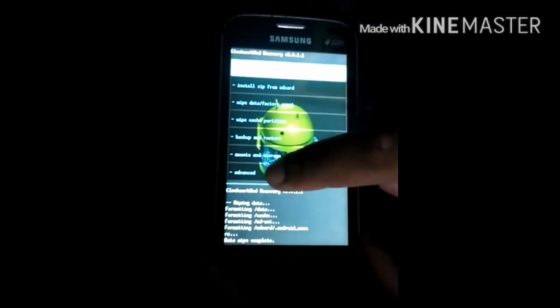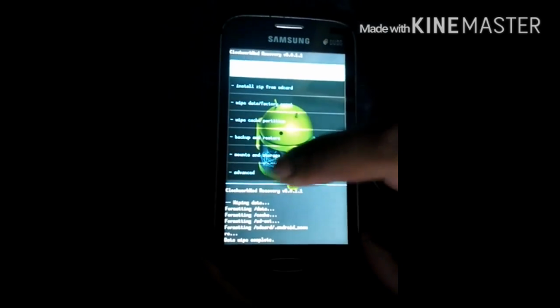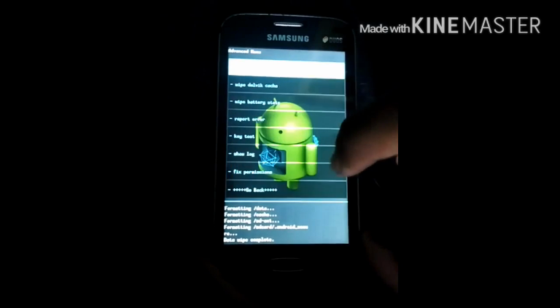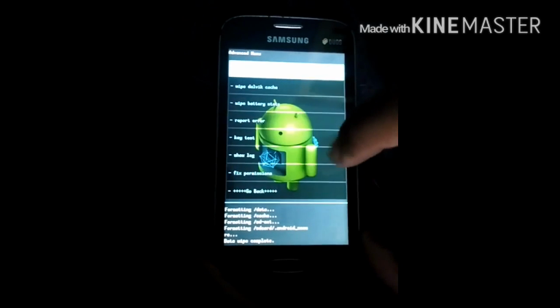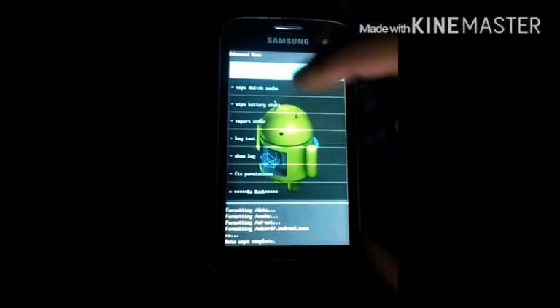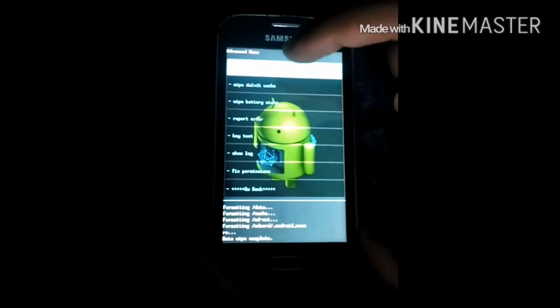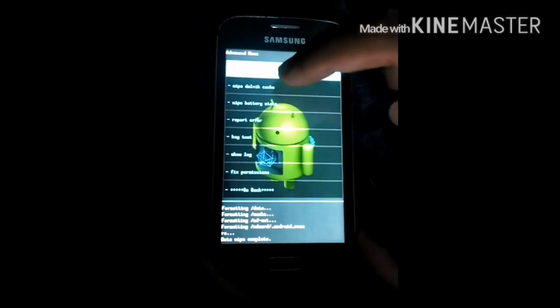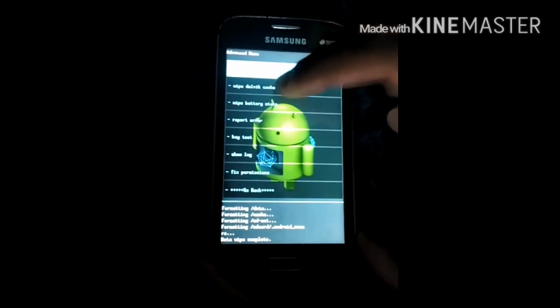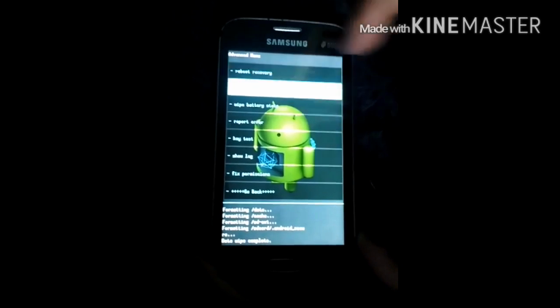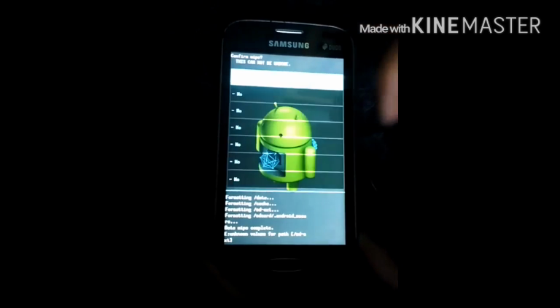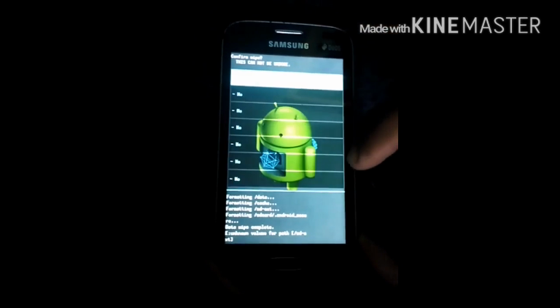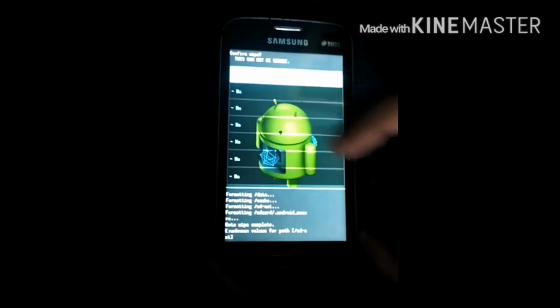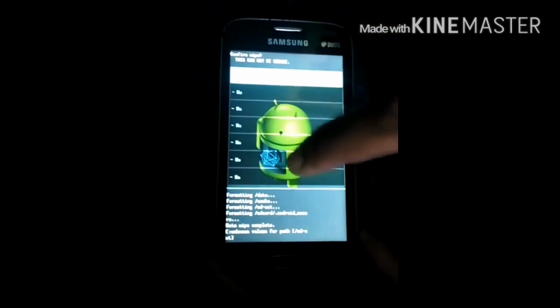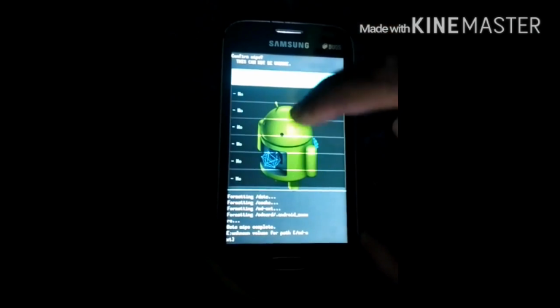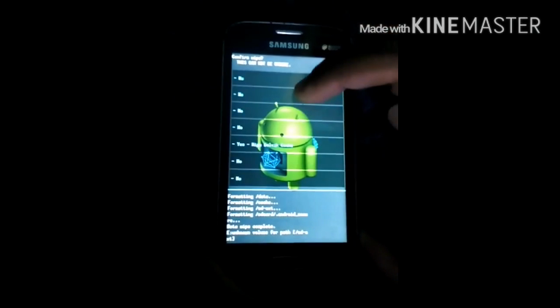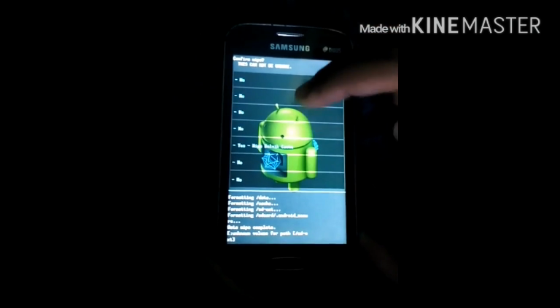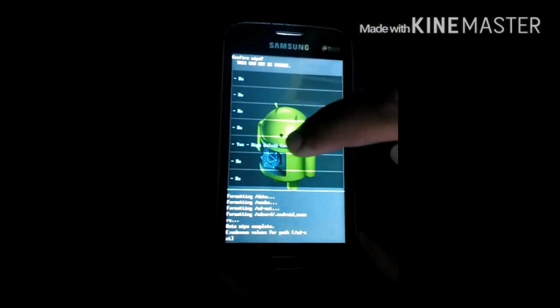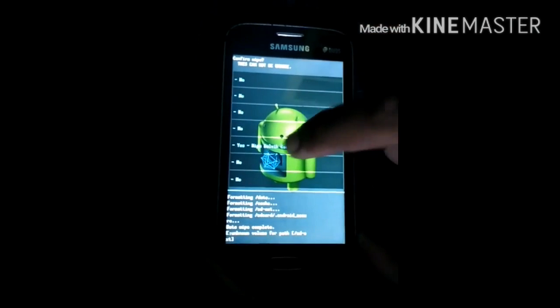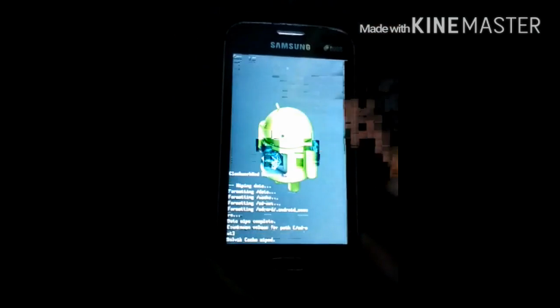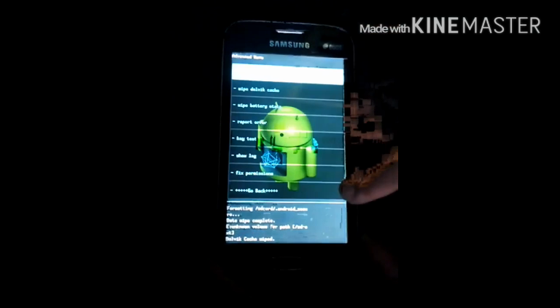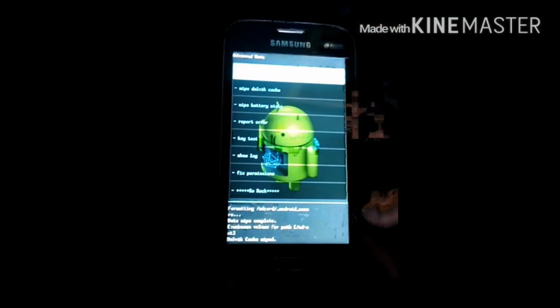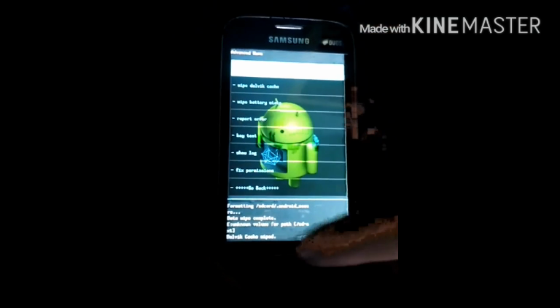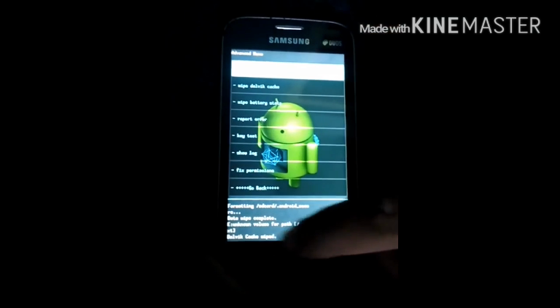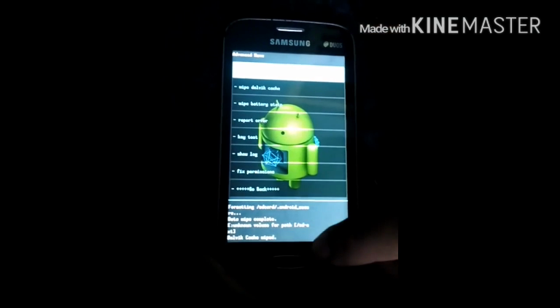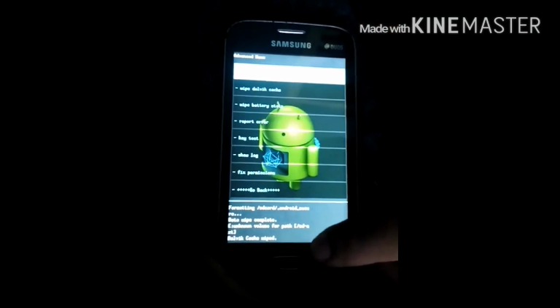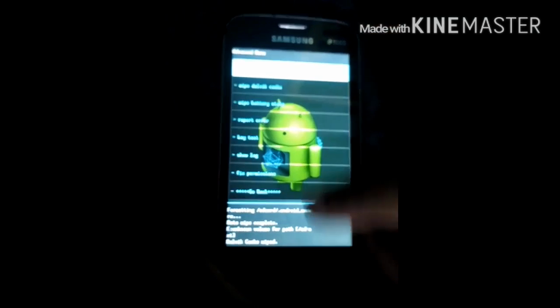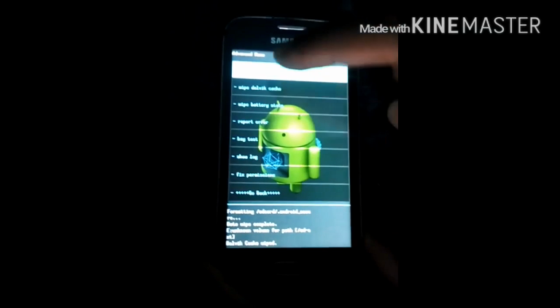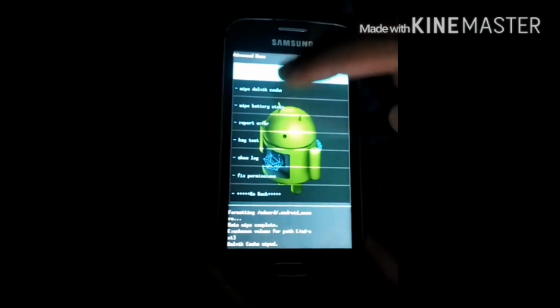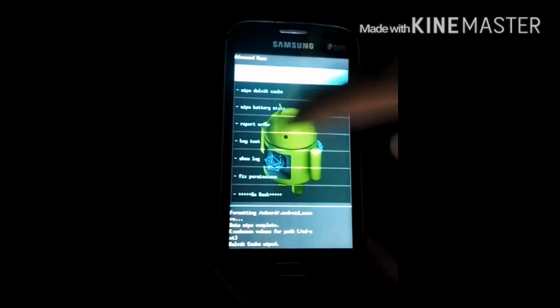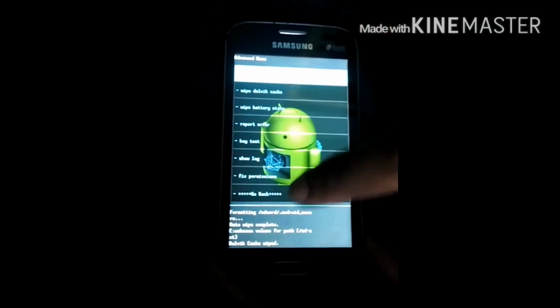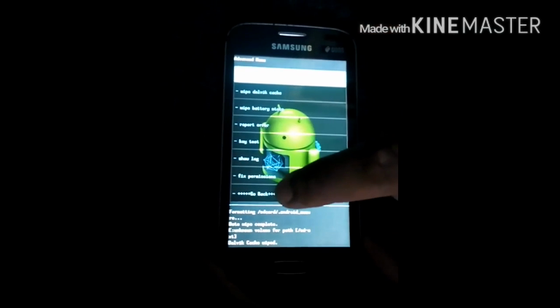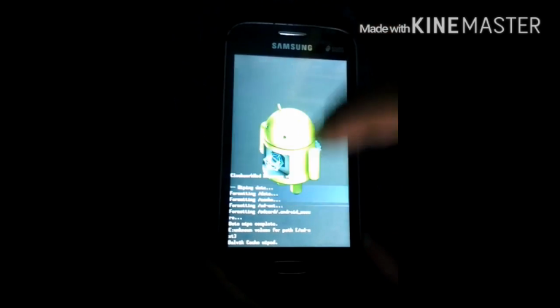Now go to Advanced, wipe dalvik cache, yes. Dalvik cache wipe done. Now go back.